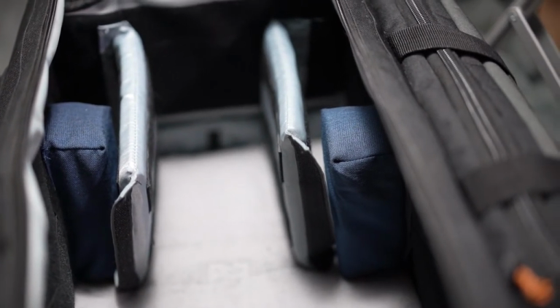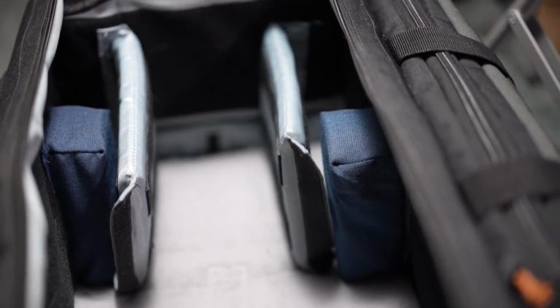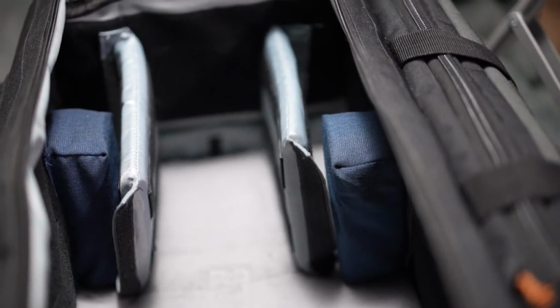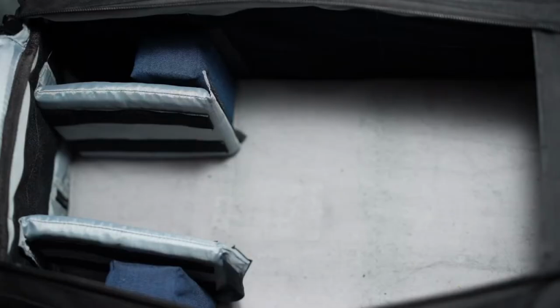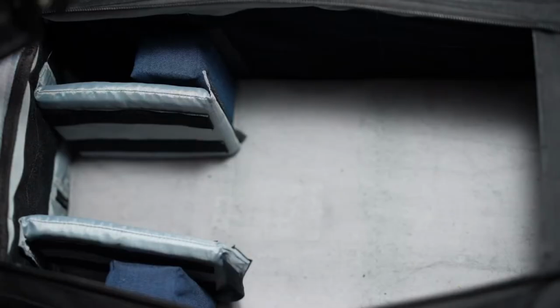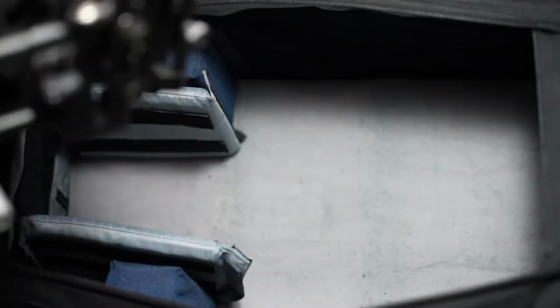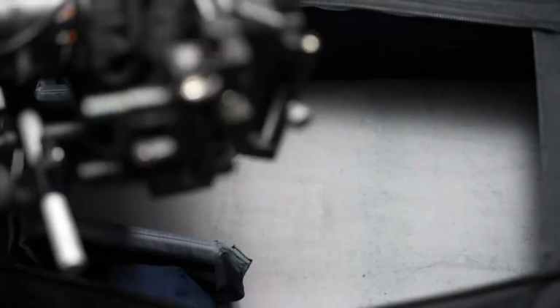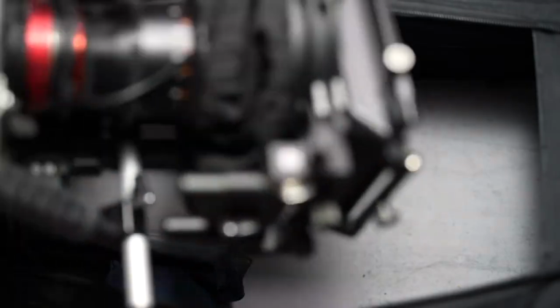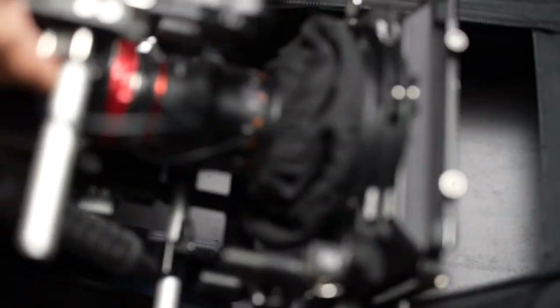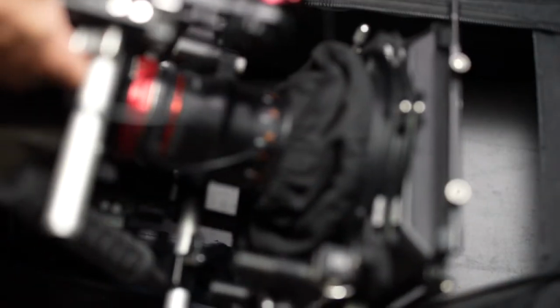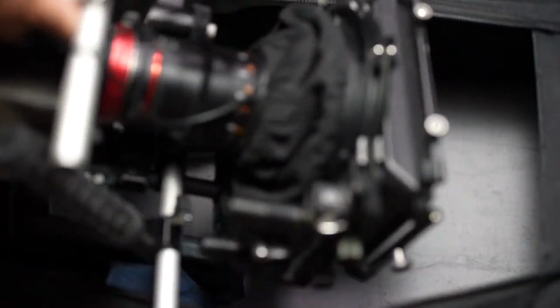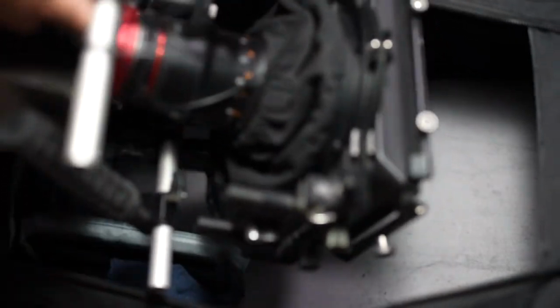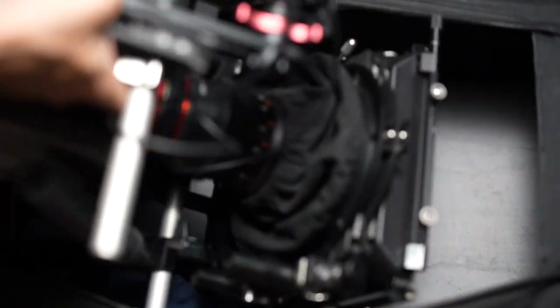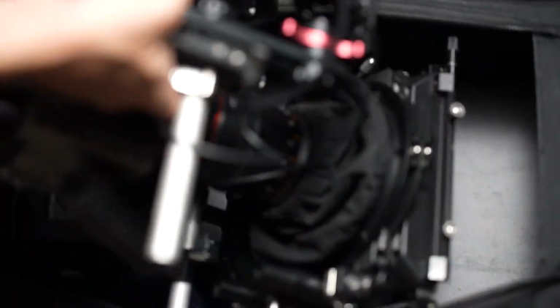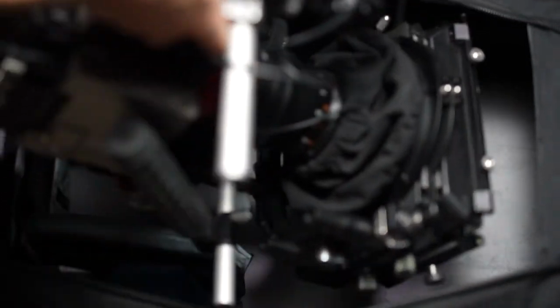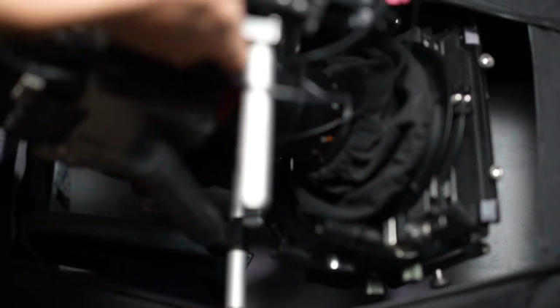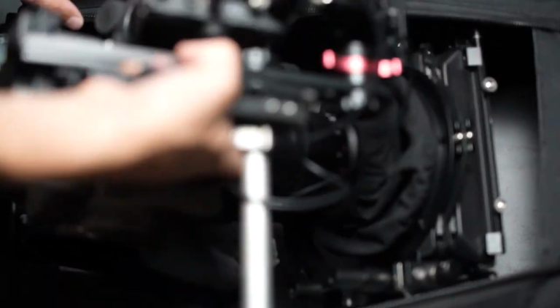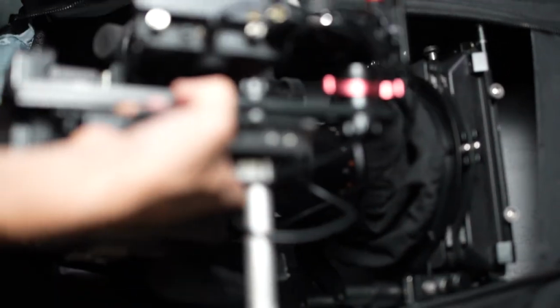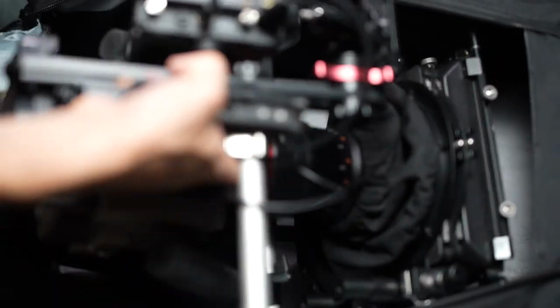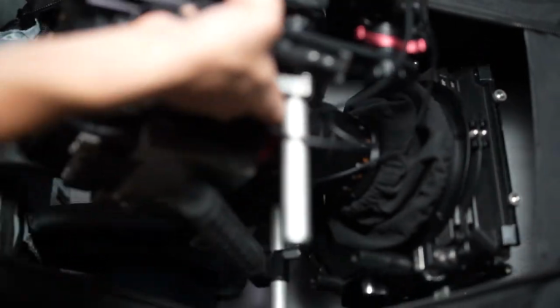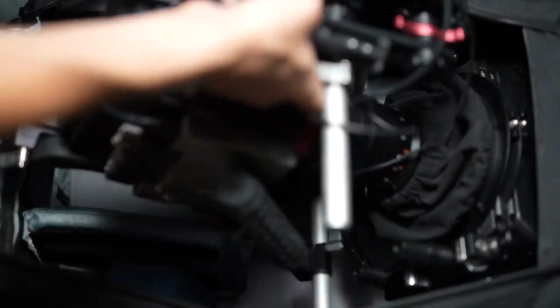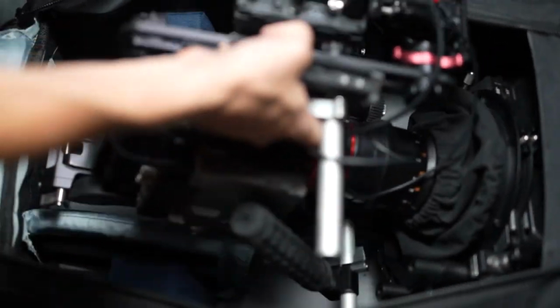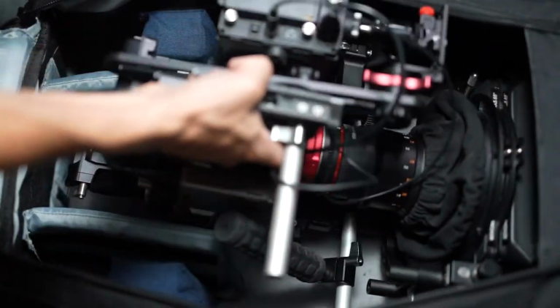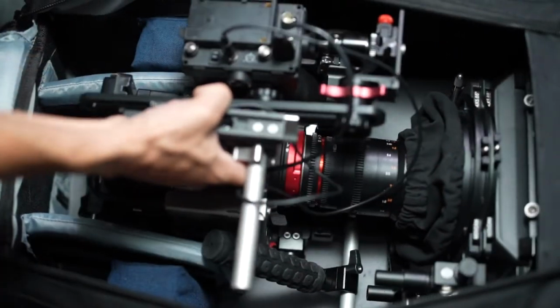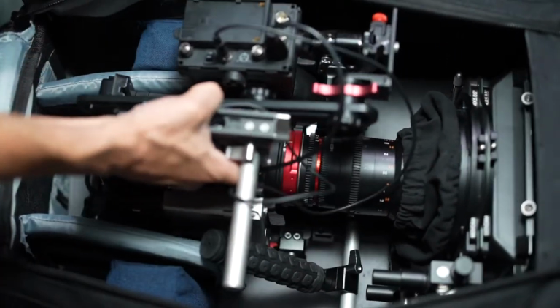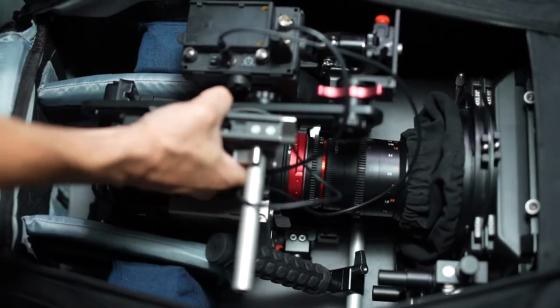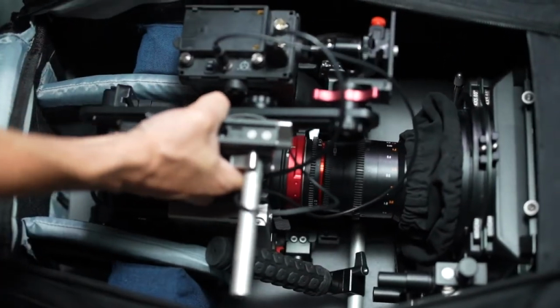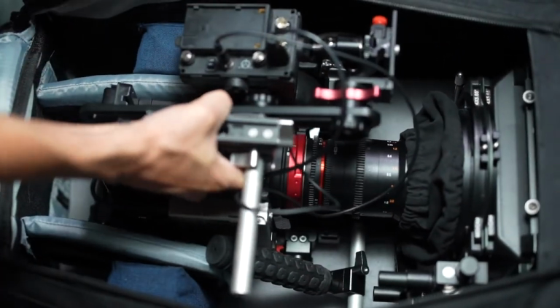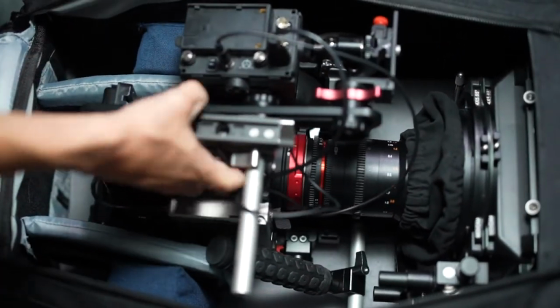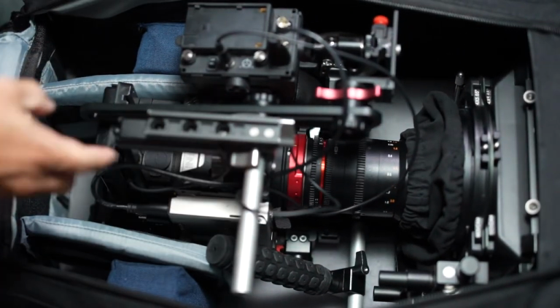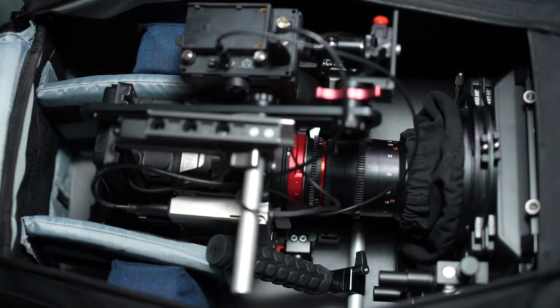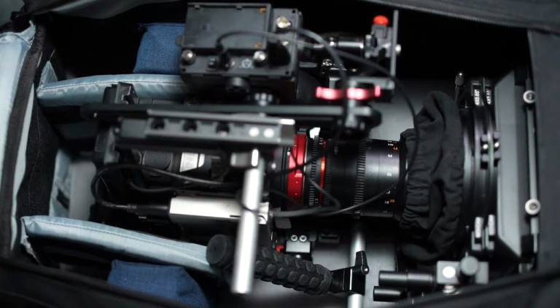With this custom configuration and some dividers strategically placed in the case, the camera slides right in.